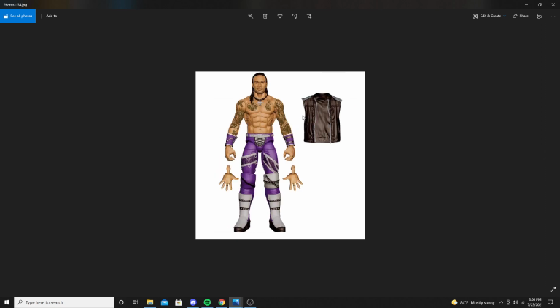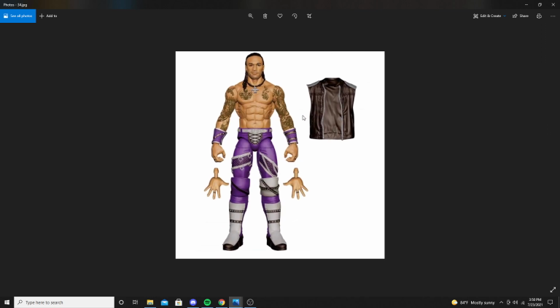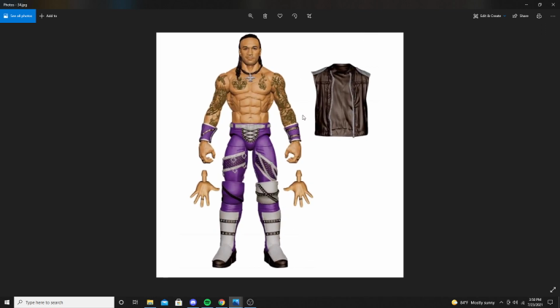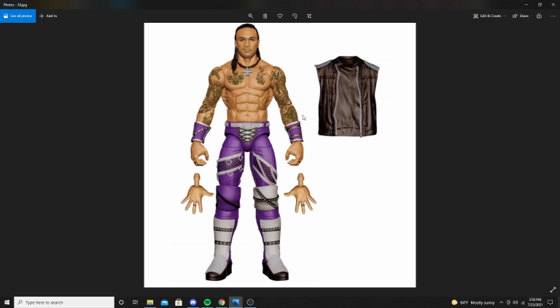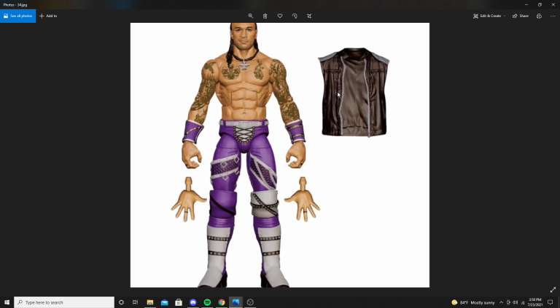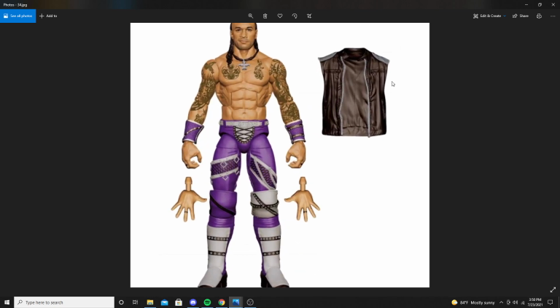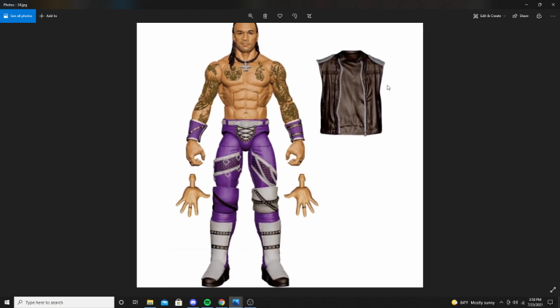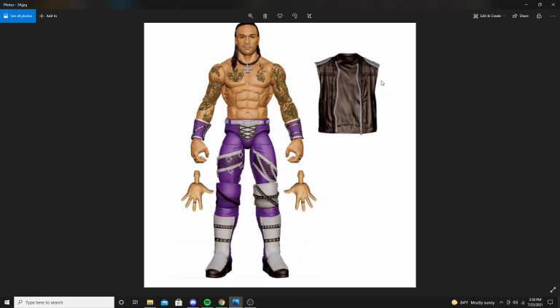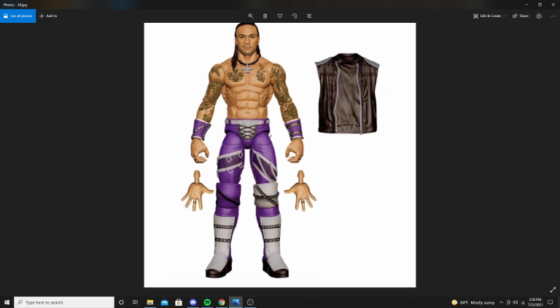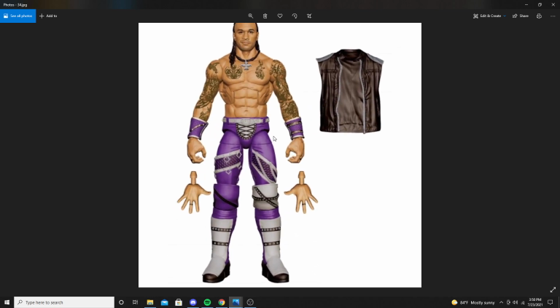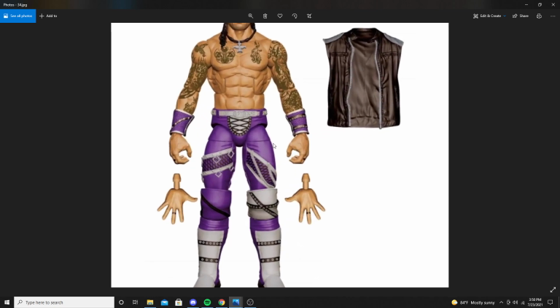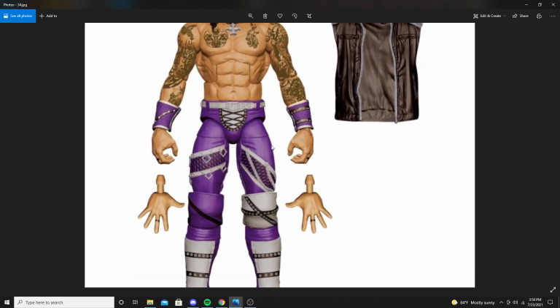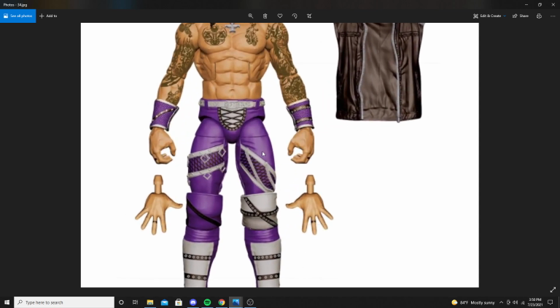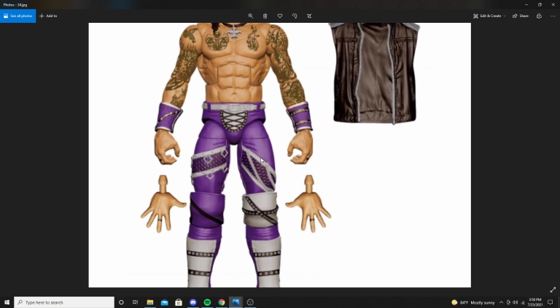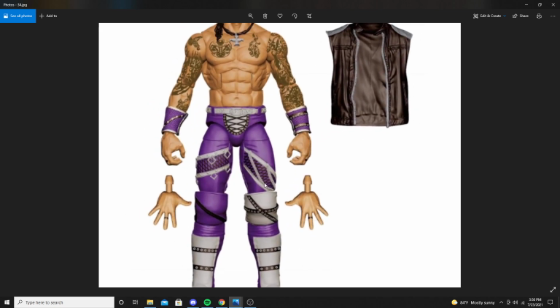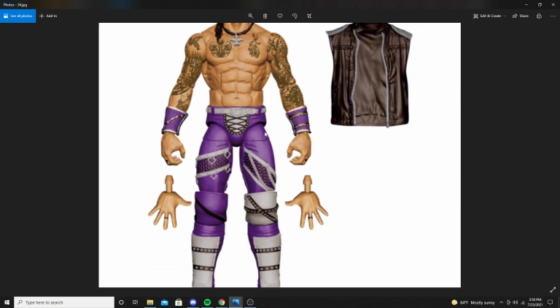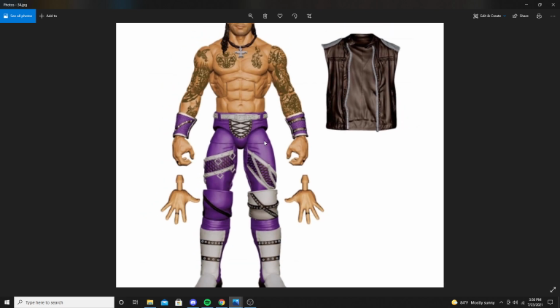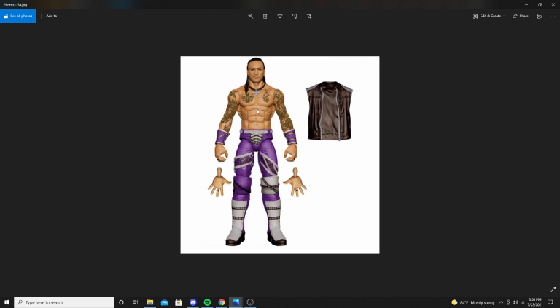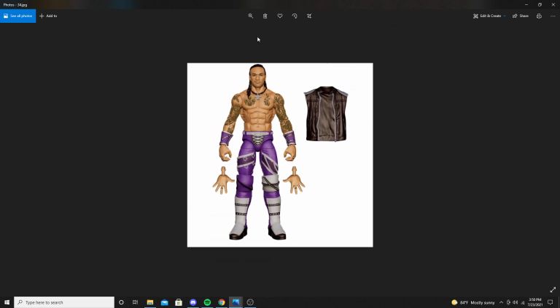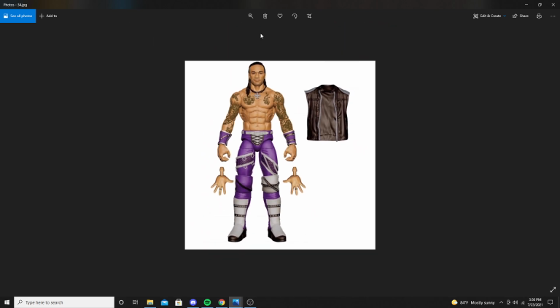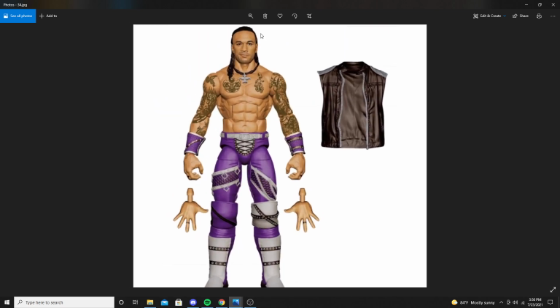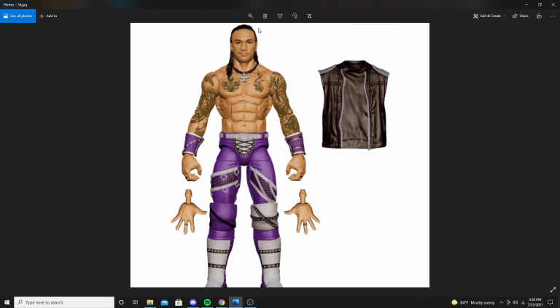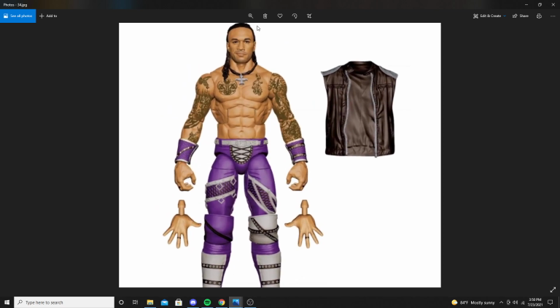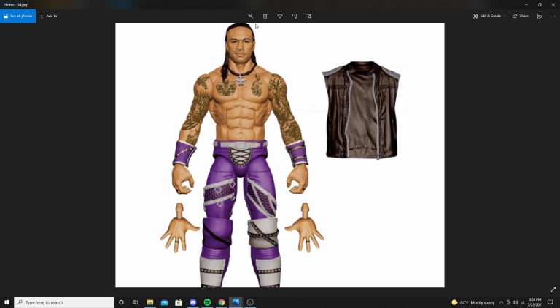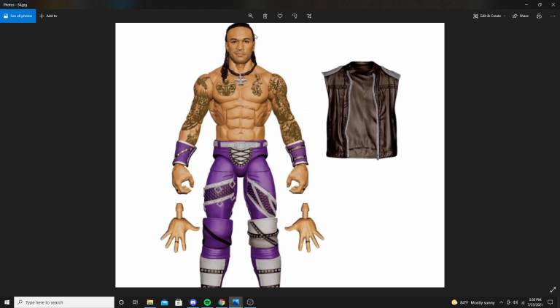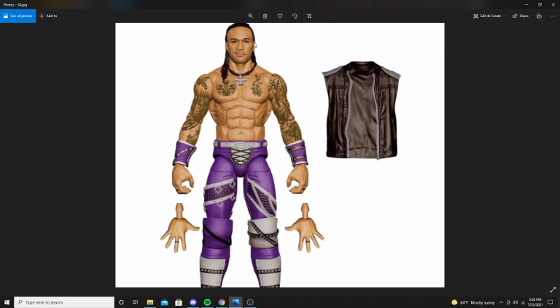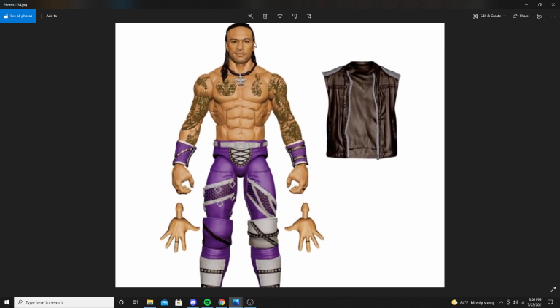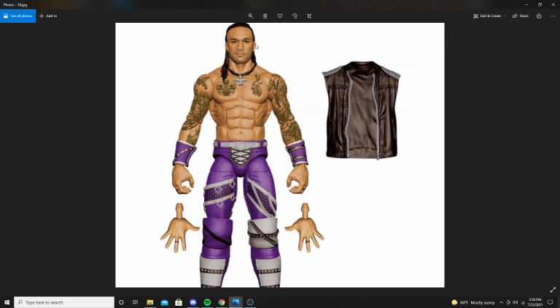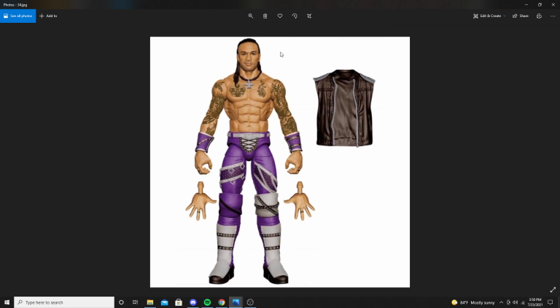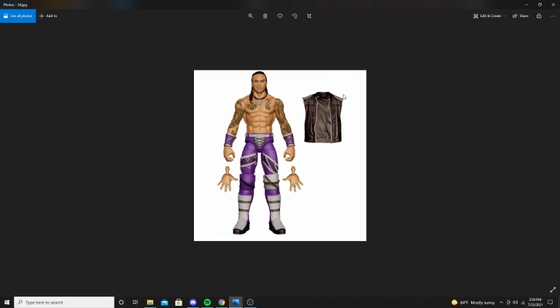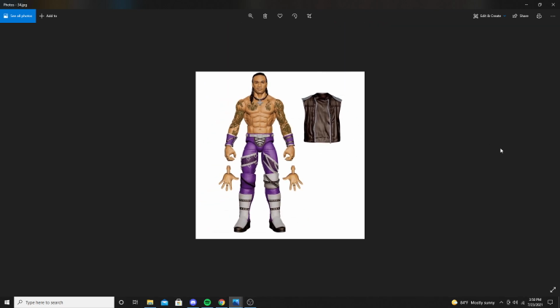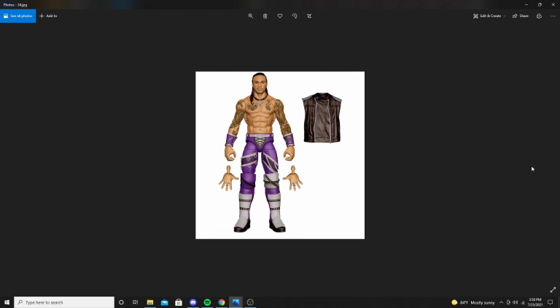Then we see a Damien Priest figure with a jacket, purple tights with grey on them, and a head sculpt that looks amazing.